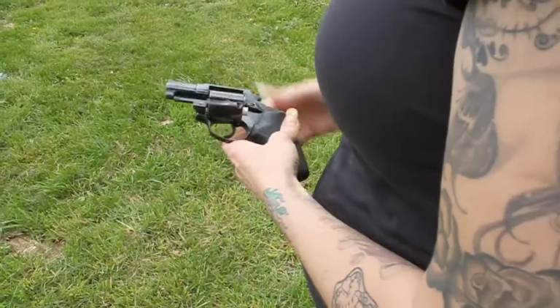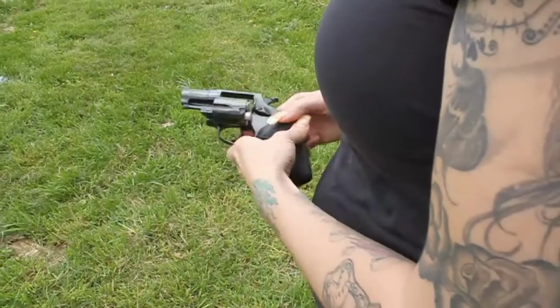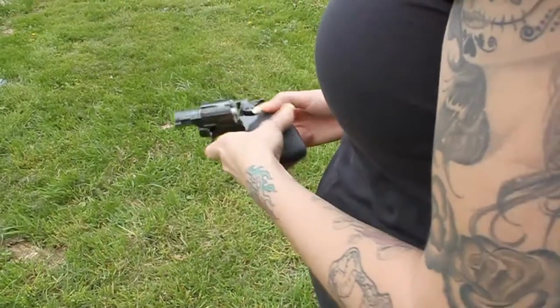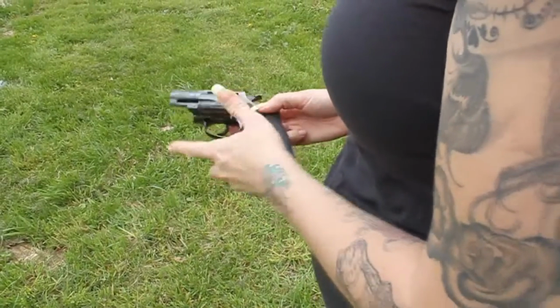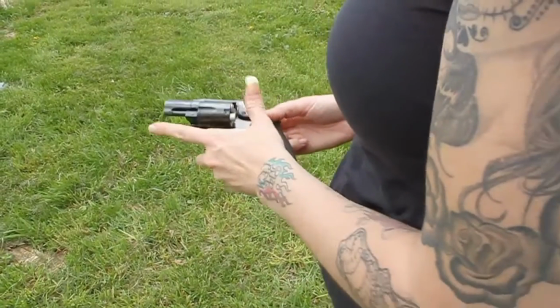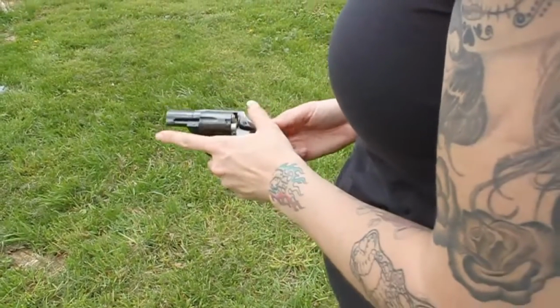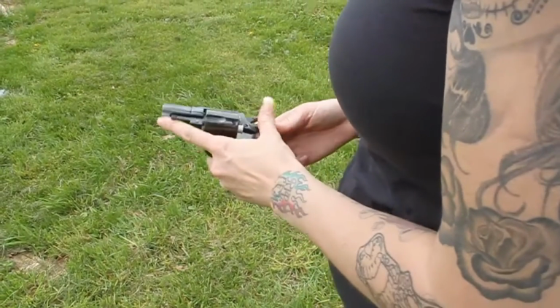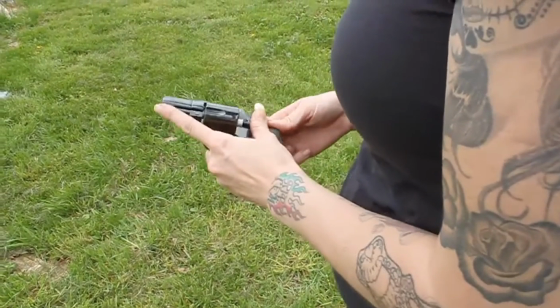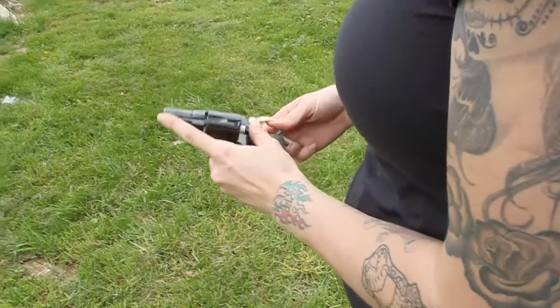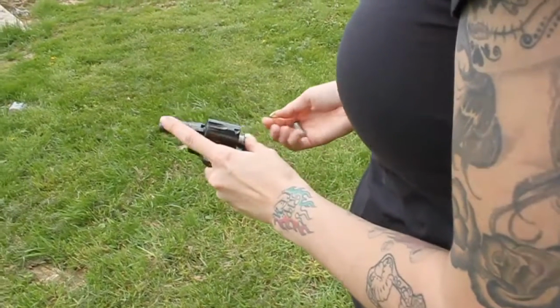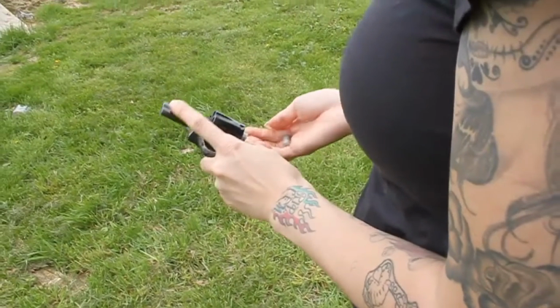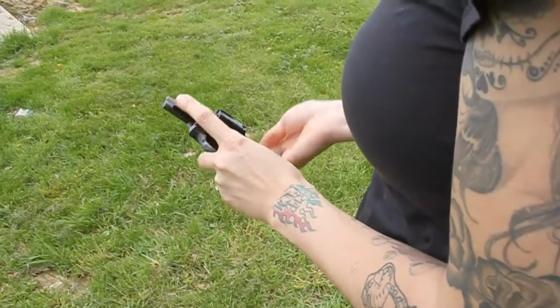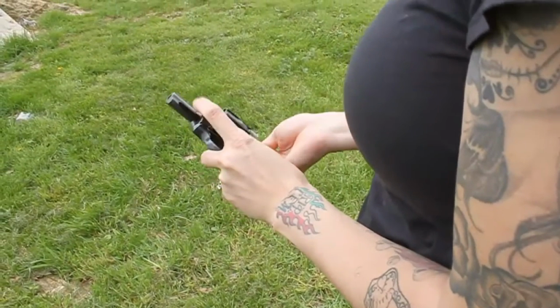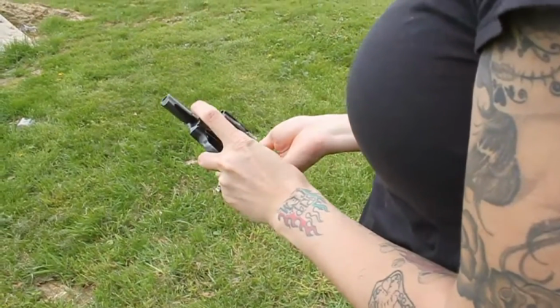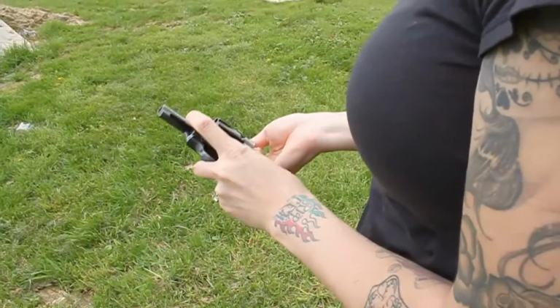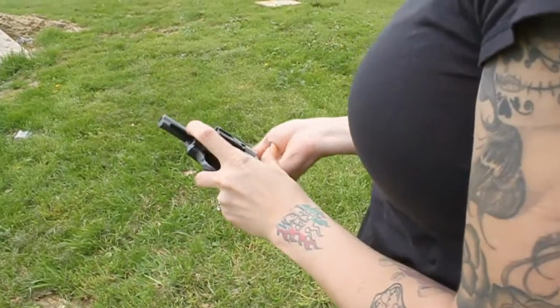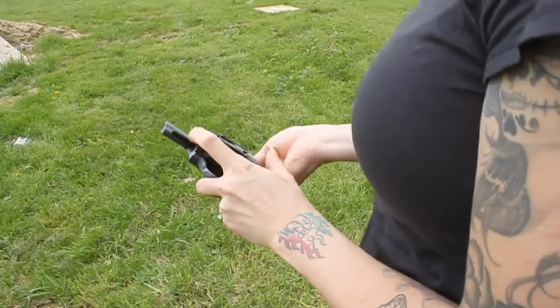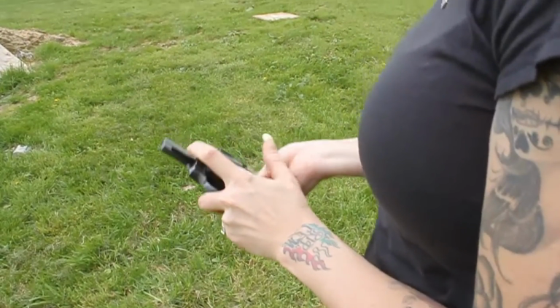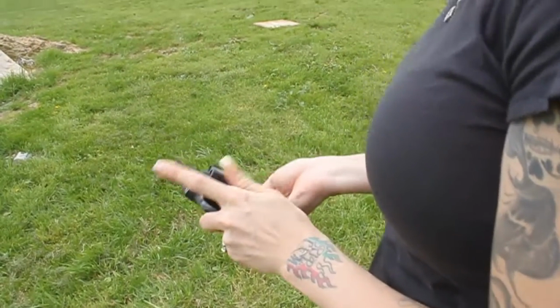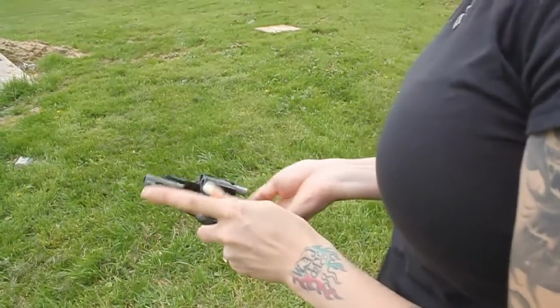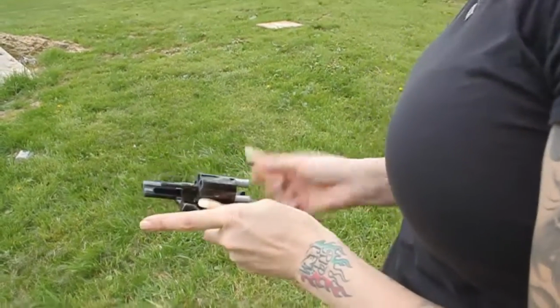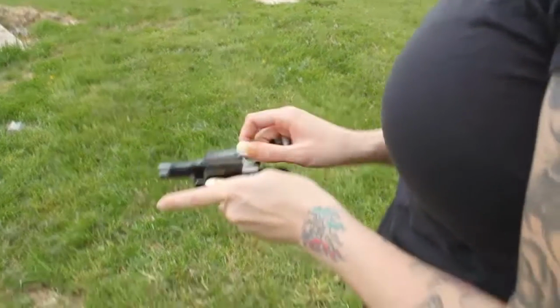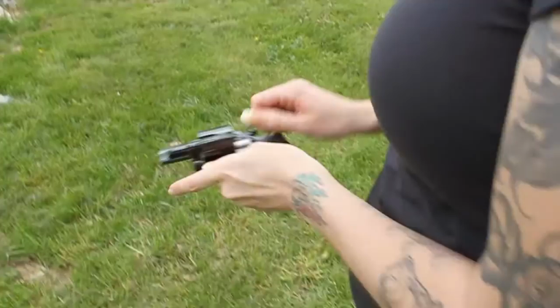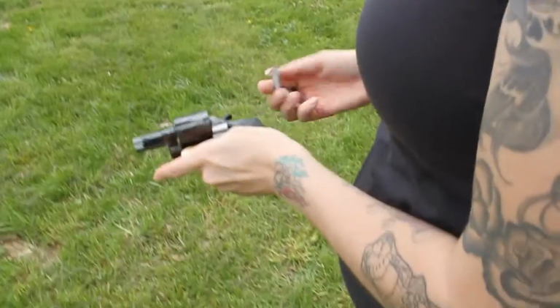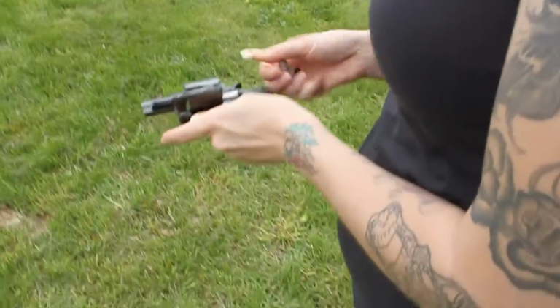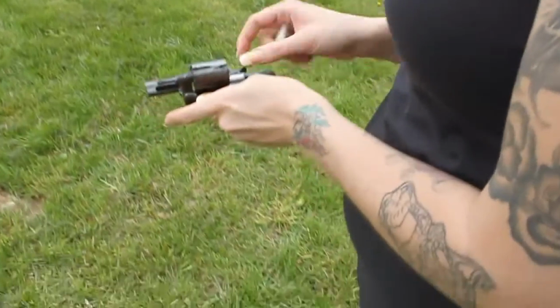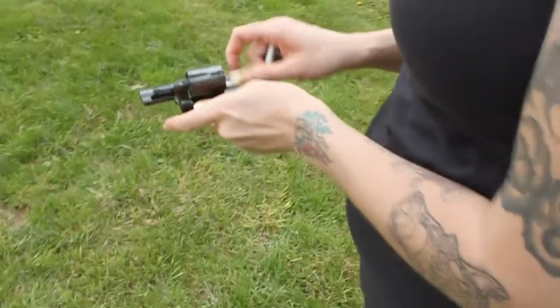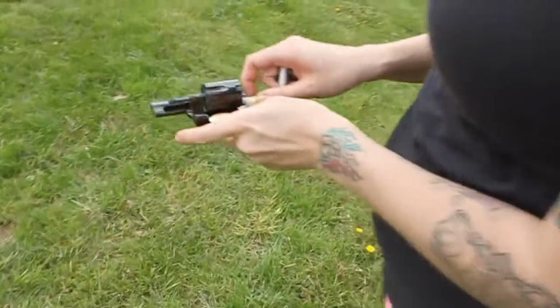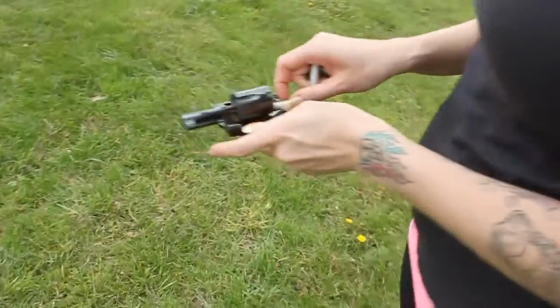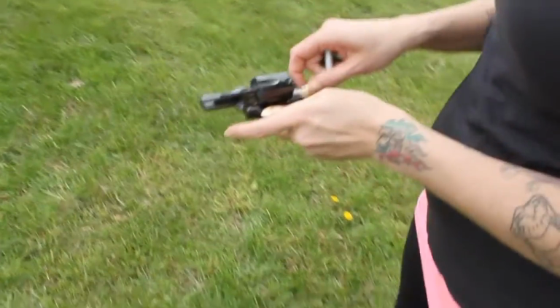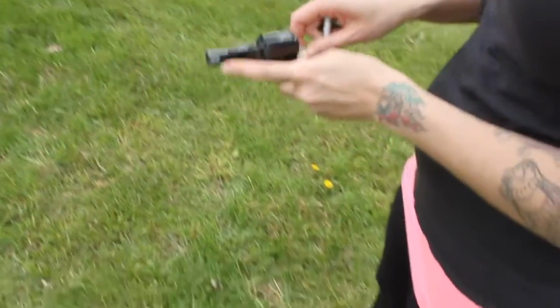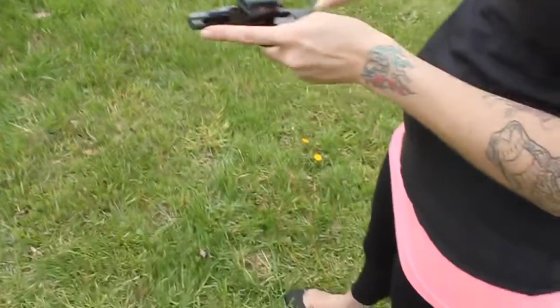How do you do this with one hand? Well, it's a lot easier when you're right-handed, but you need some practice doing it left-handed.